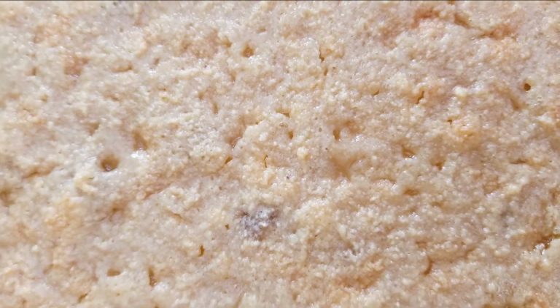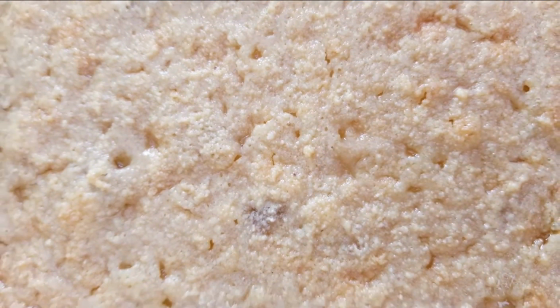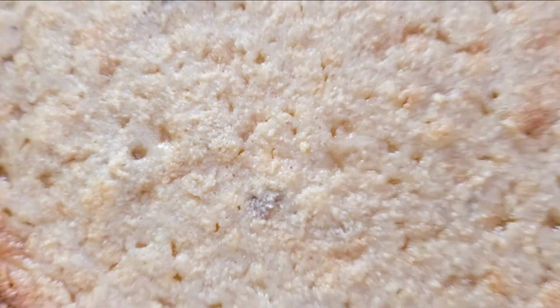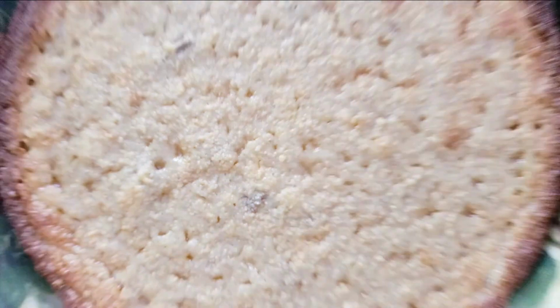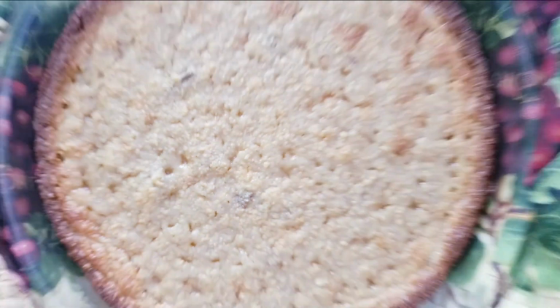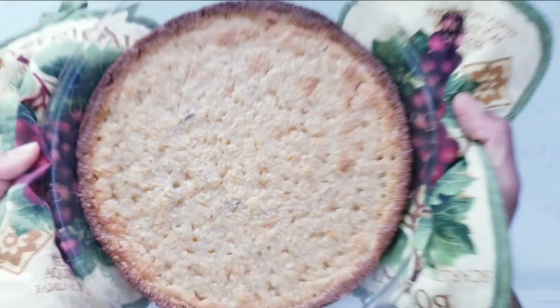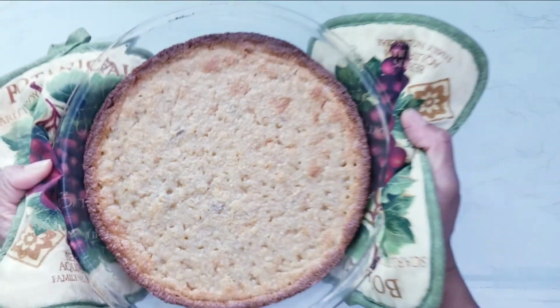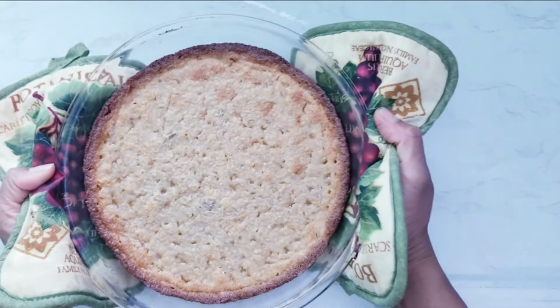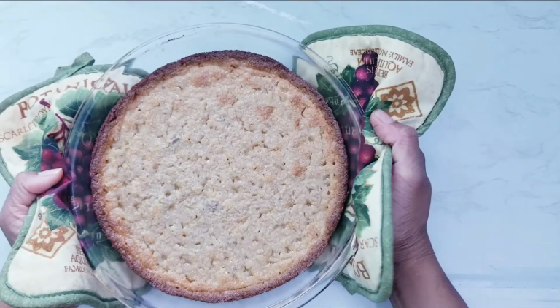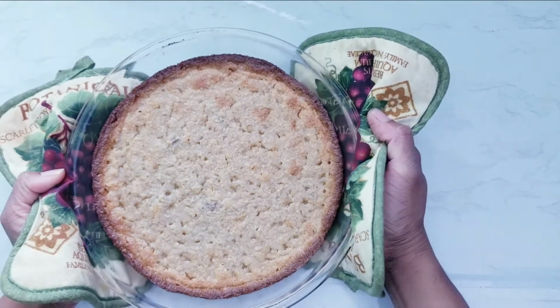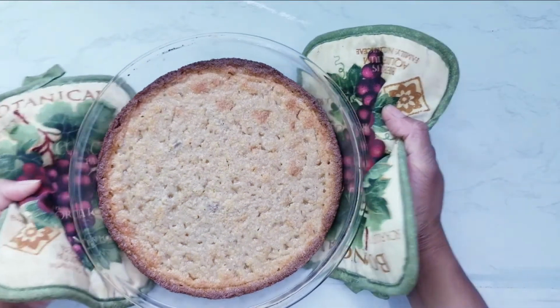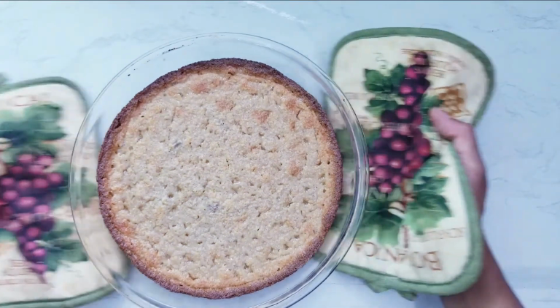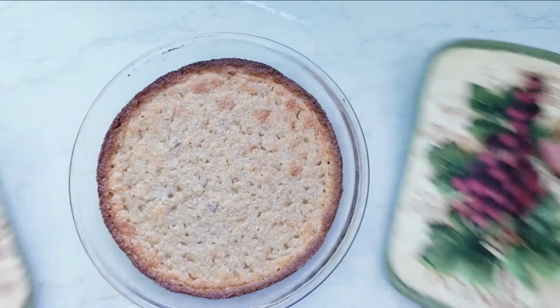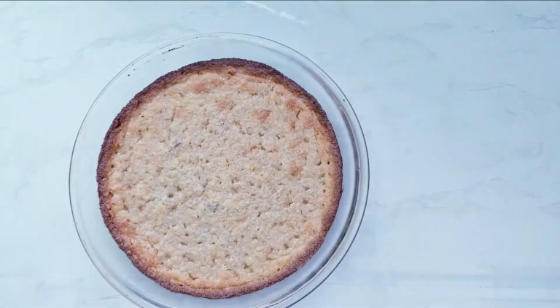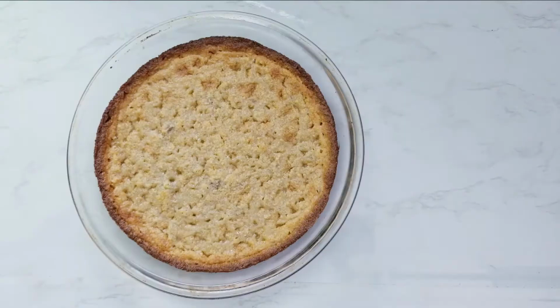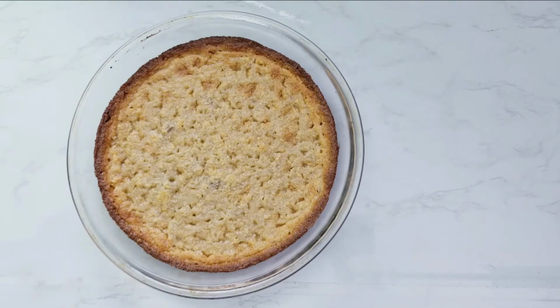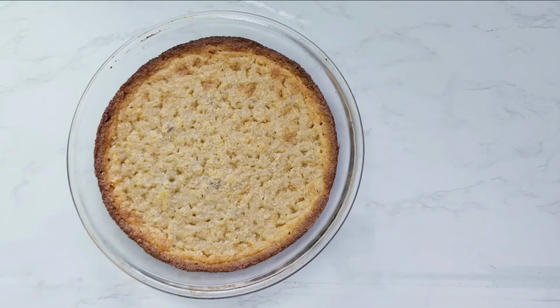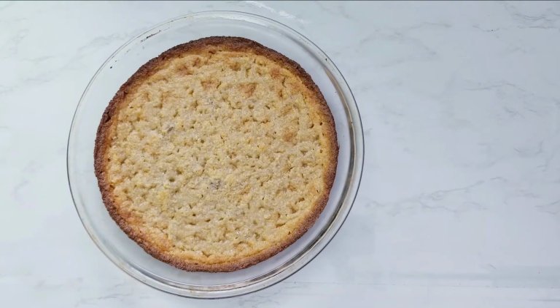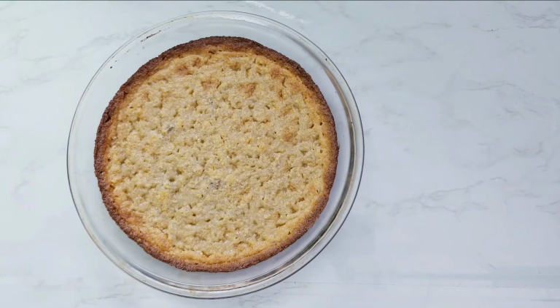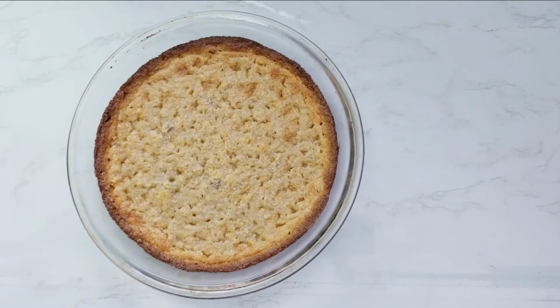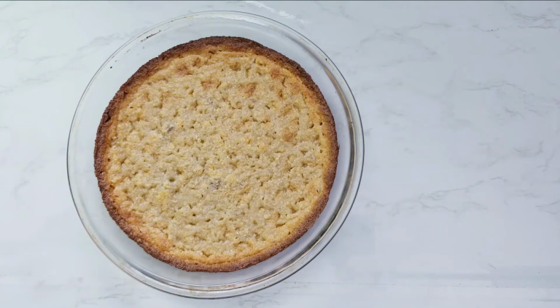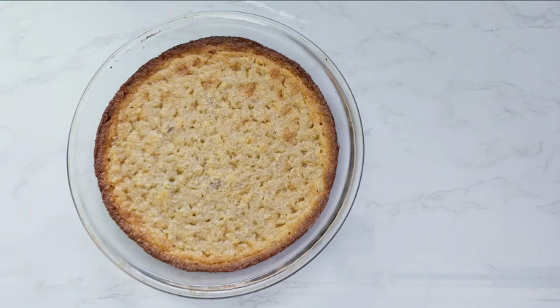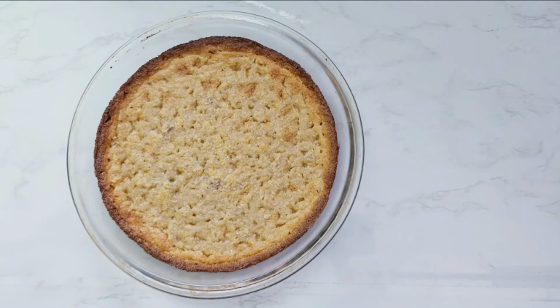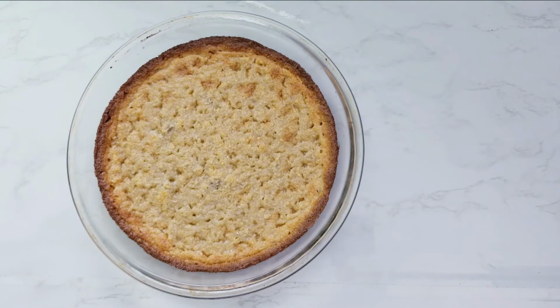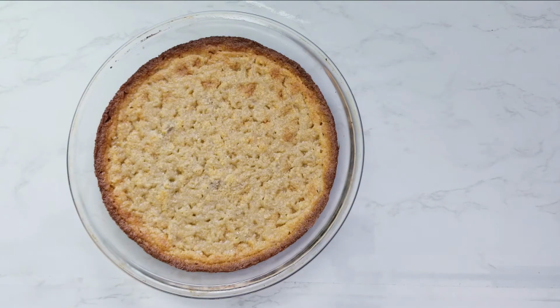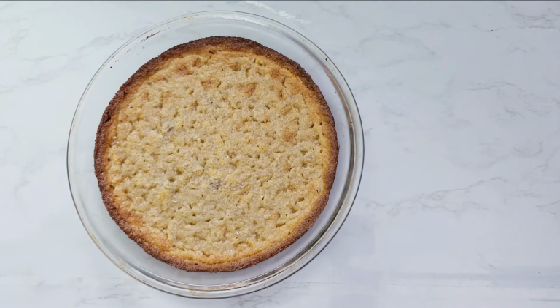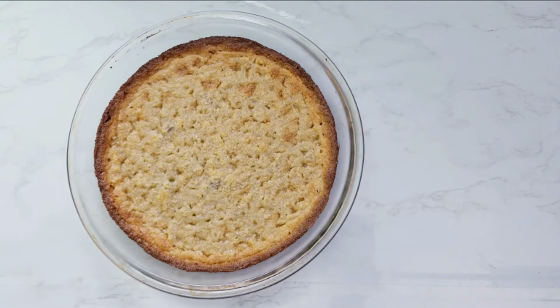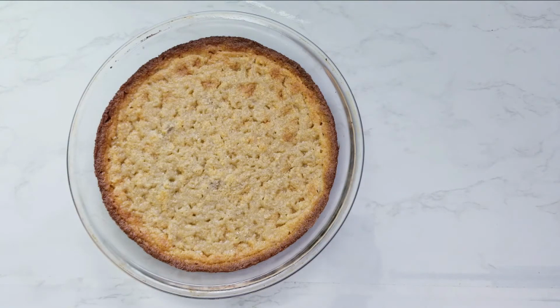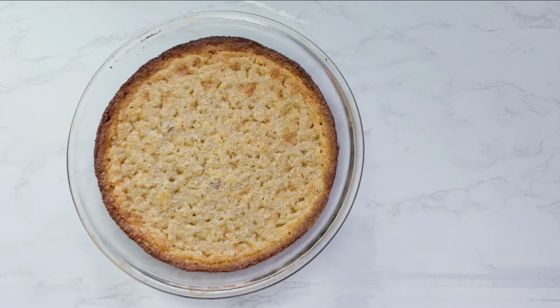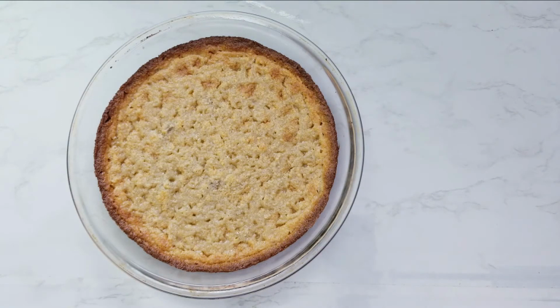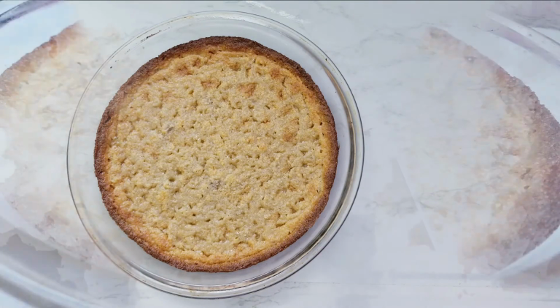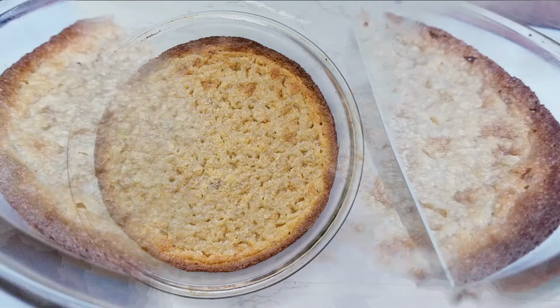Bake in a preheated oven for 30 to 40 minutes. It's been 40 minutes — the cake is cooked. Remove from oven and cool for 10 minutes.